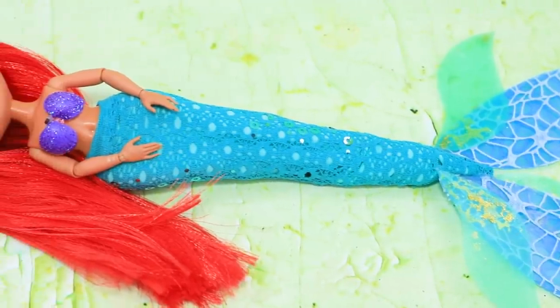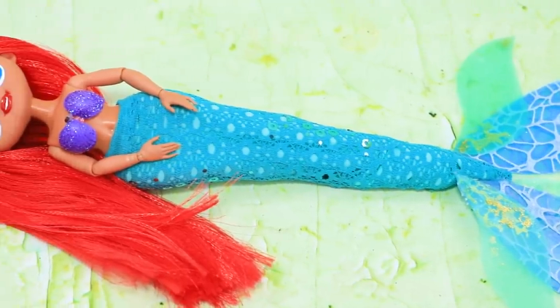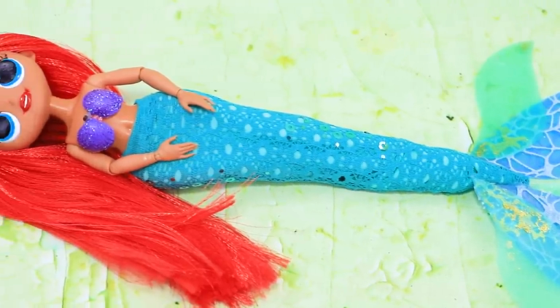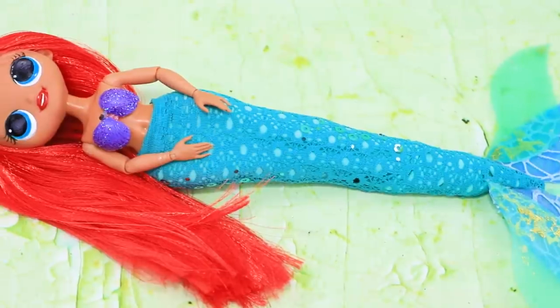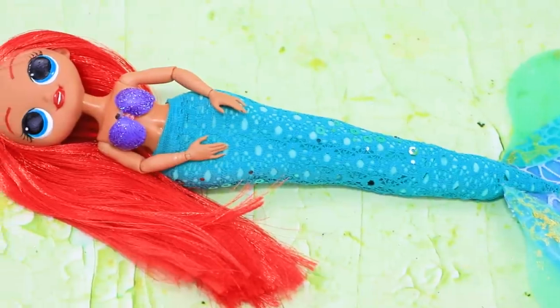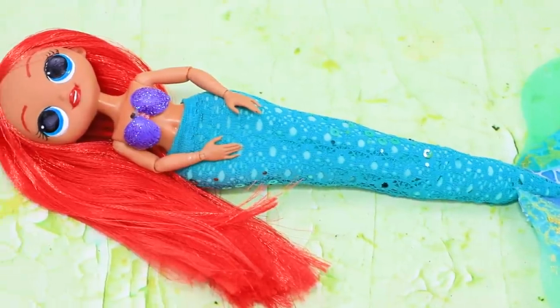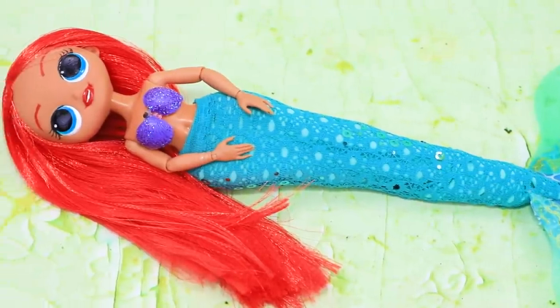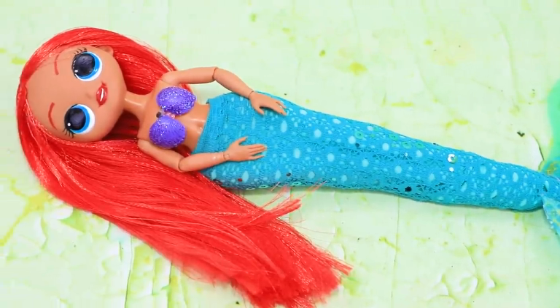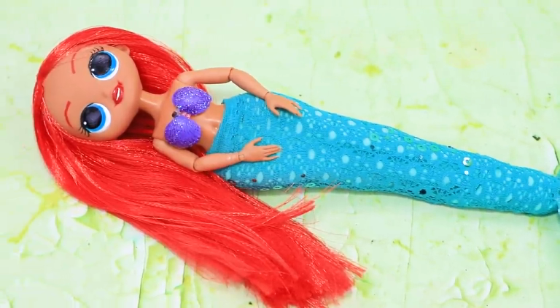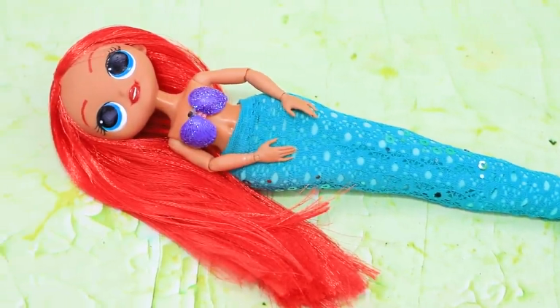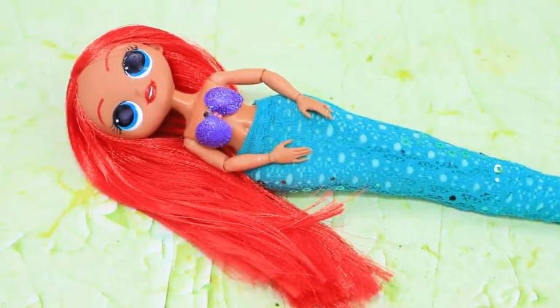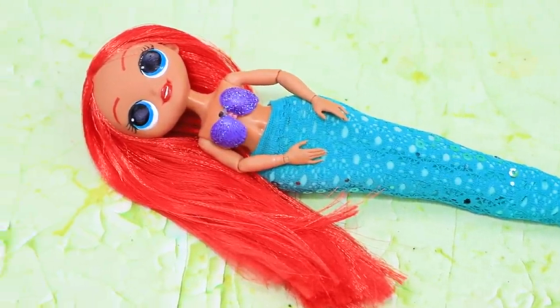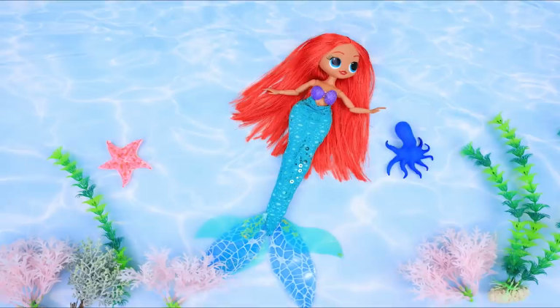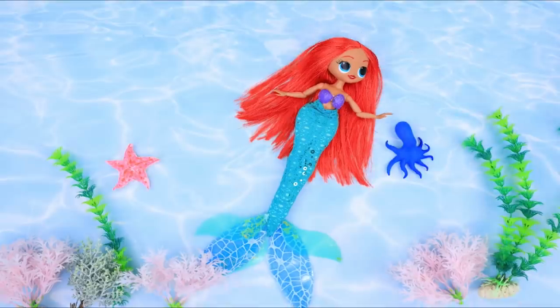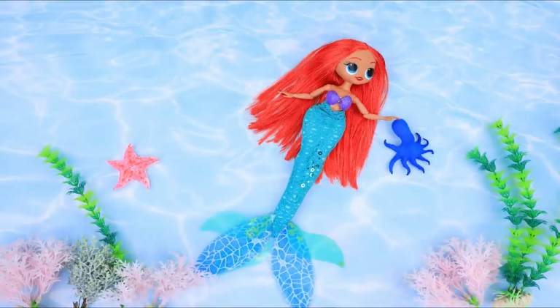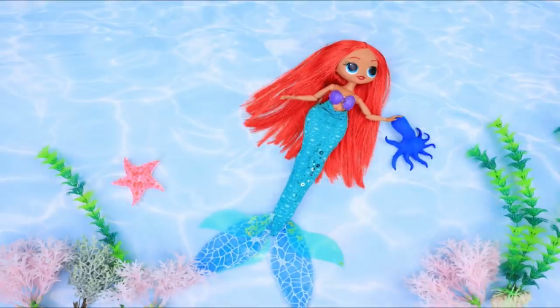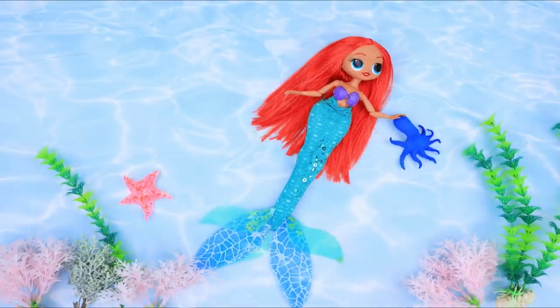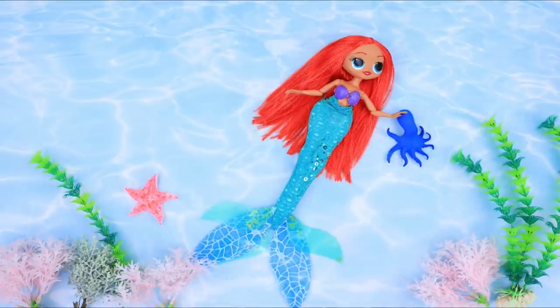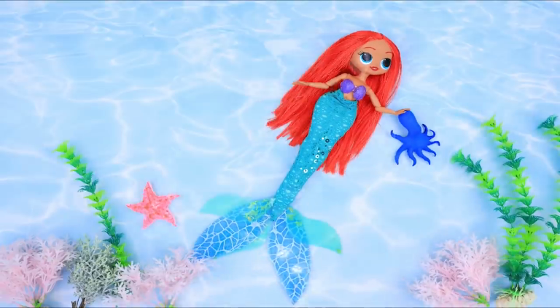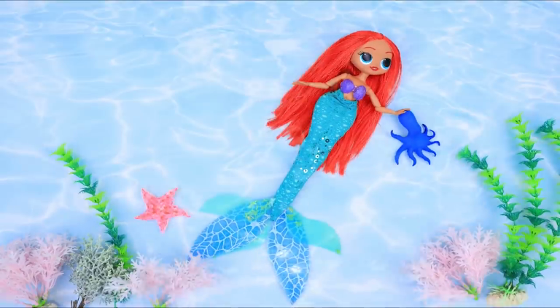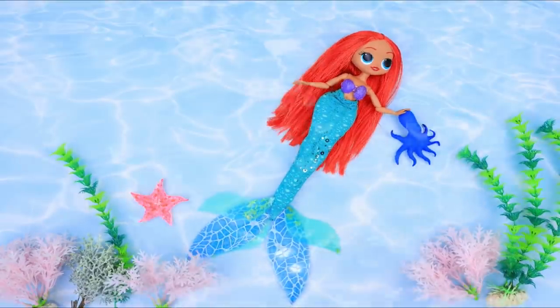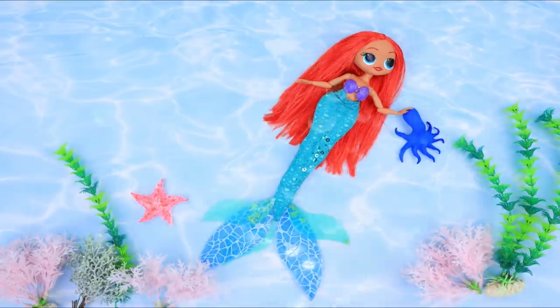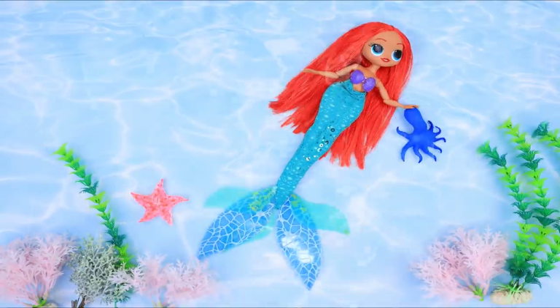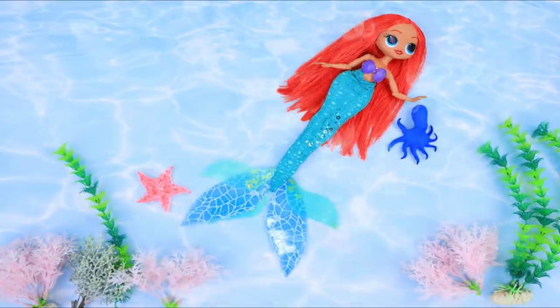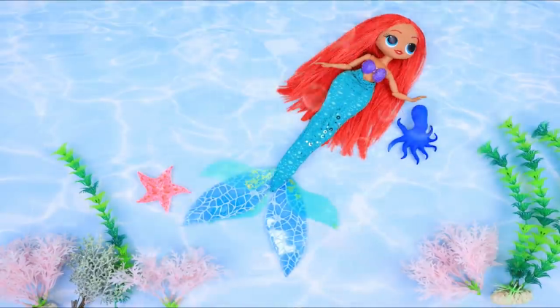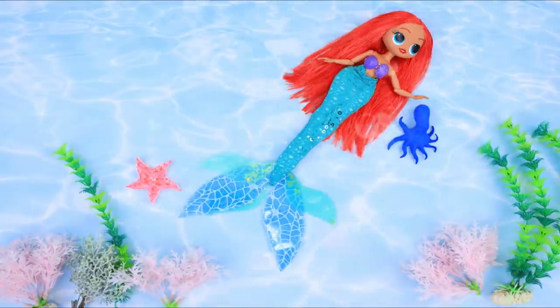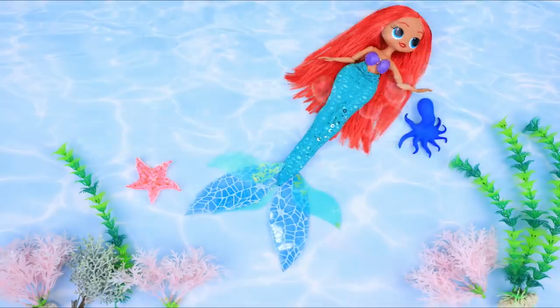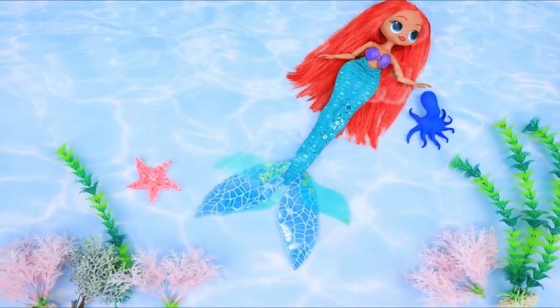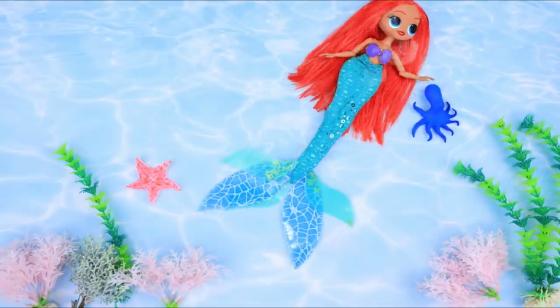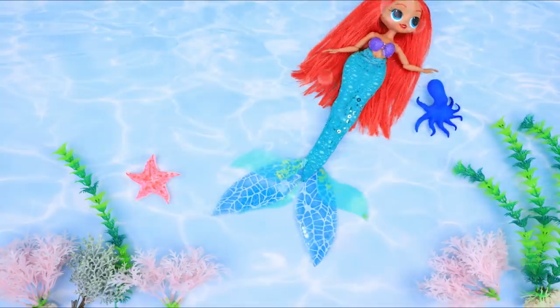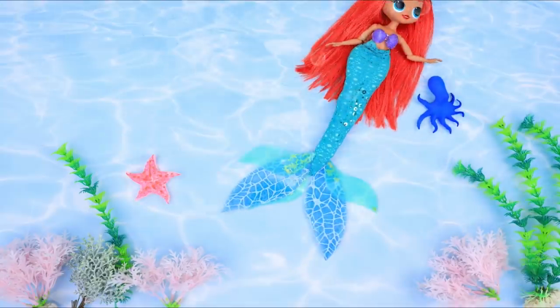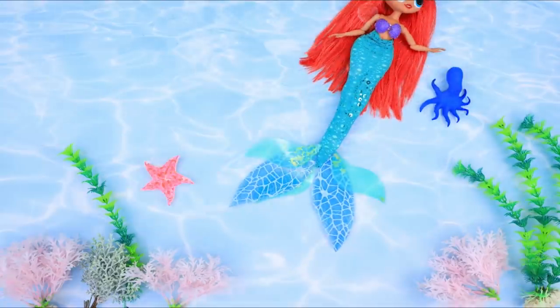Hide the legs under a fabric tail. A strong fin helps the mermaid swim even deep in the sea.